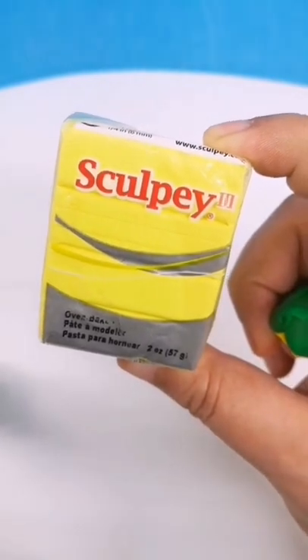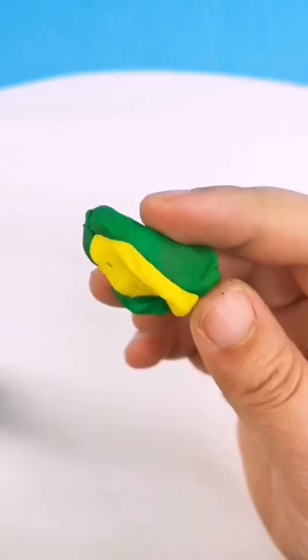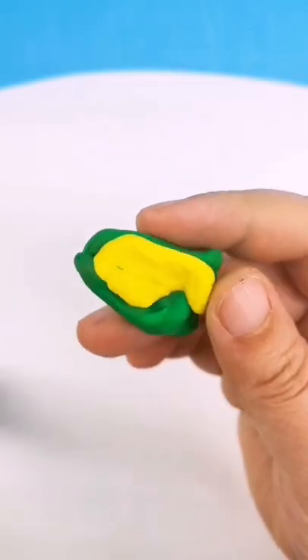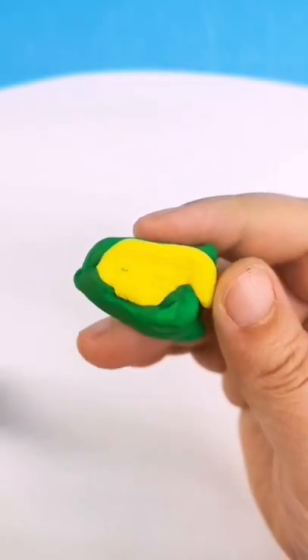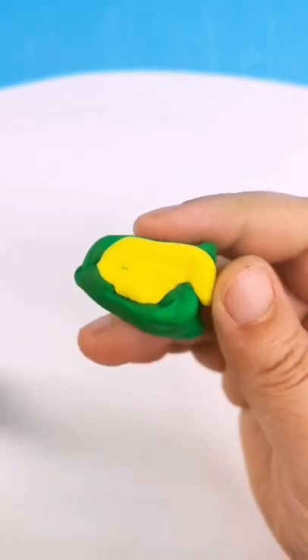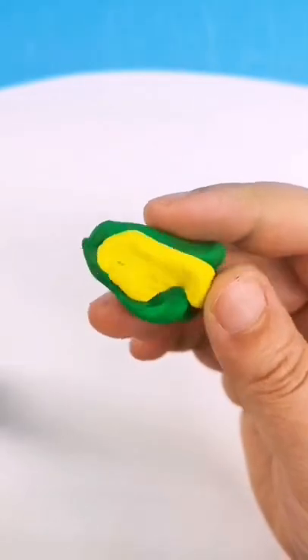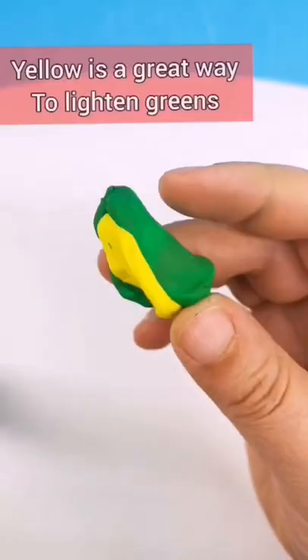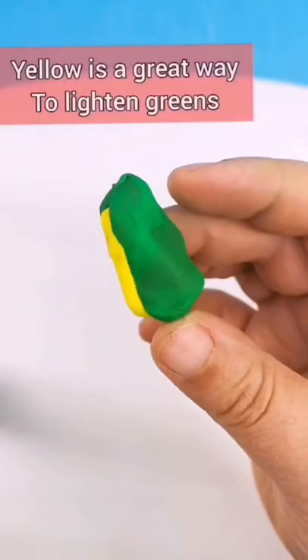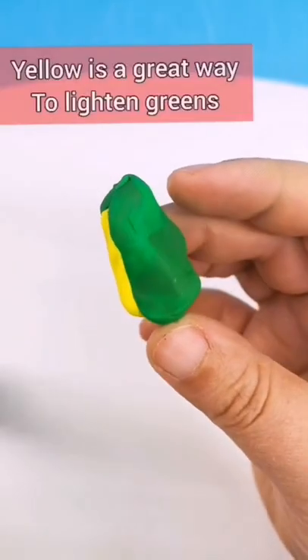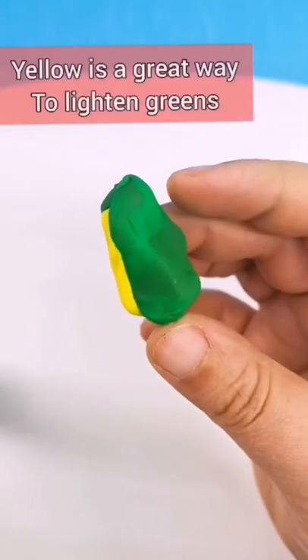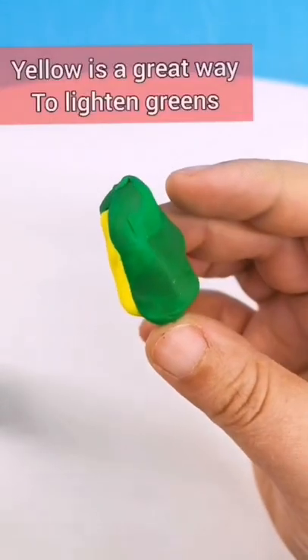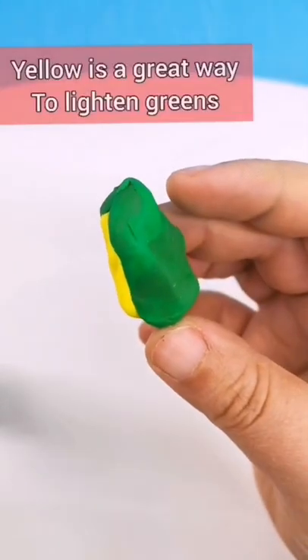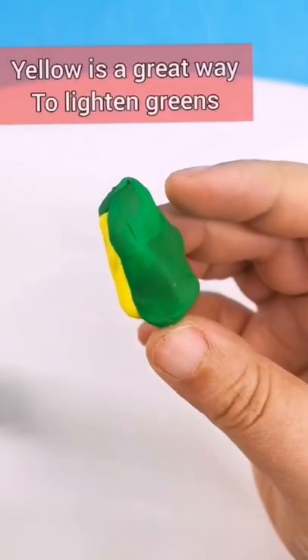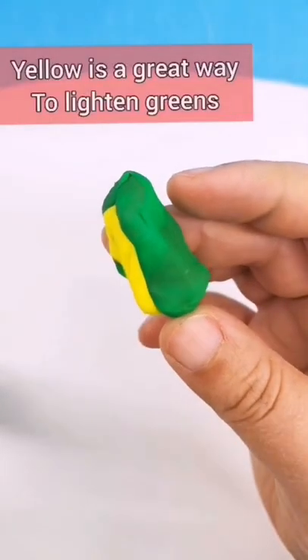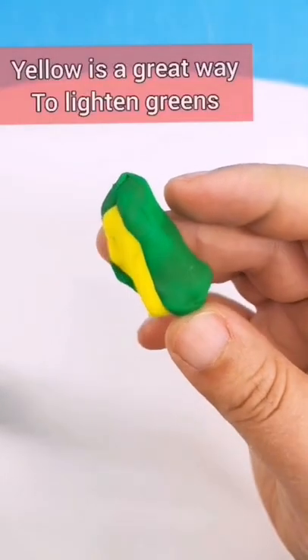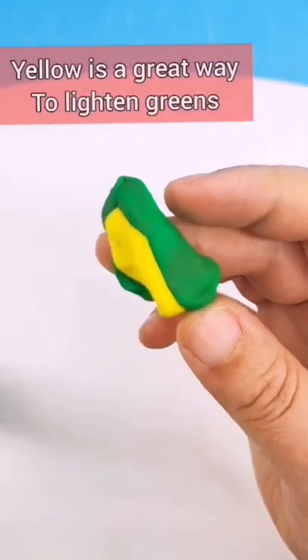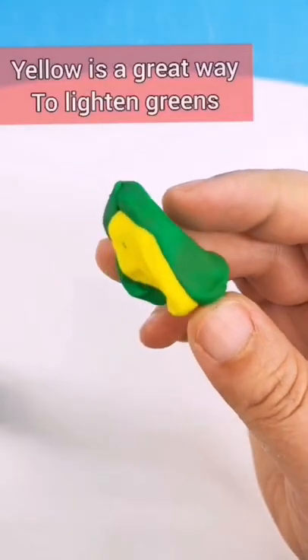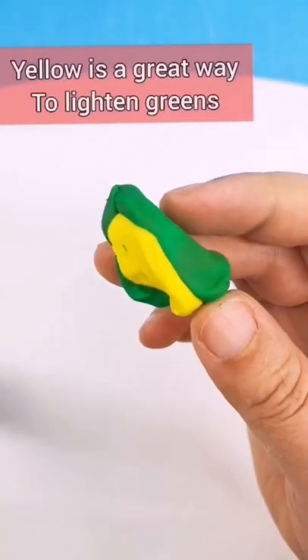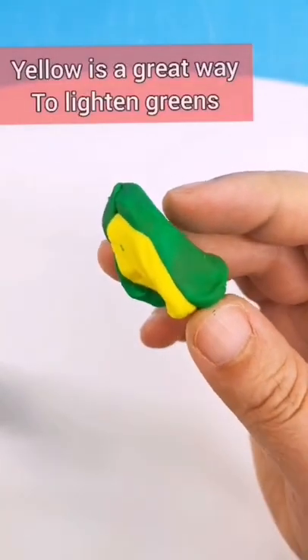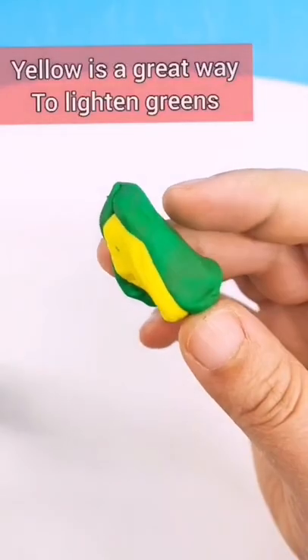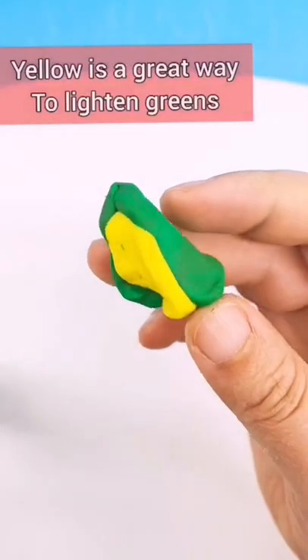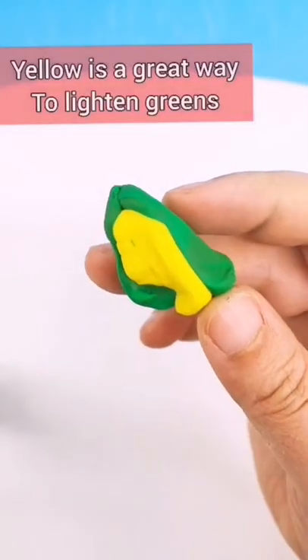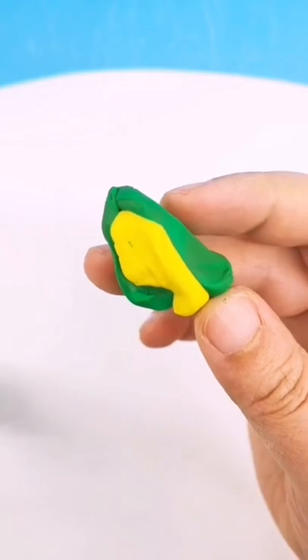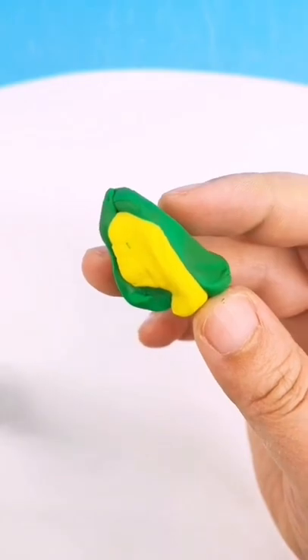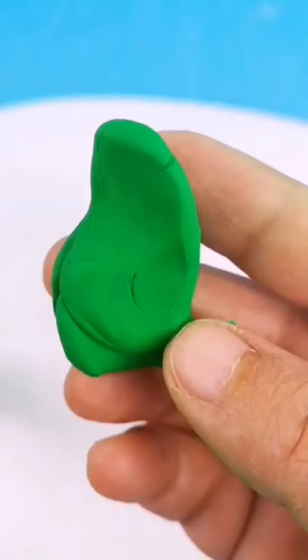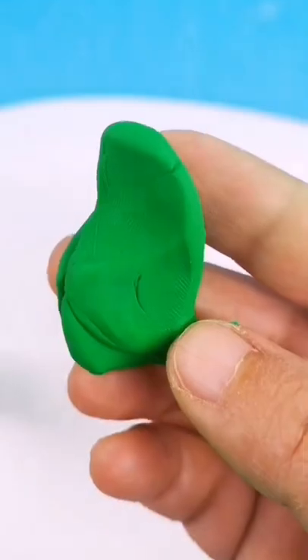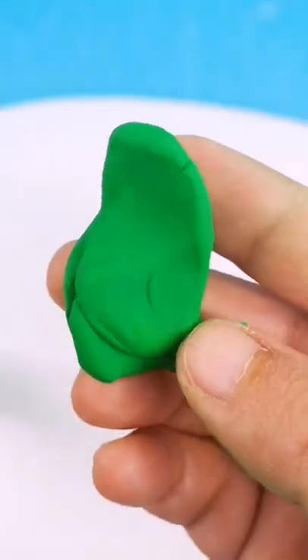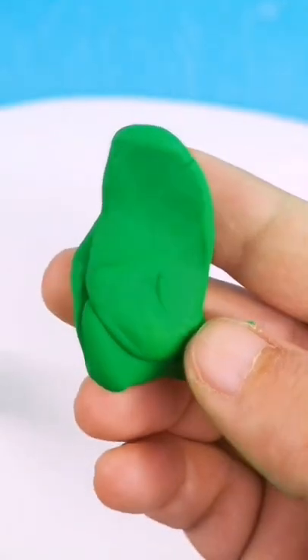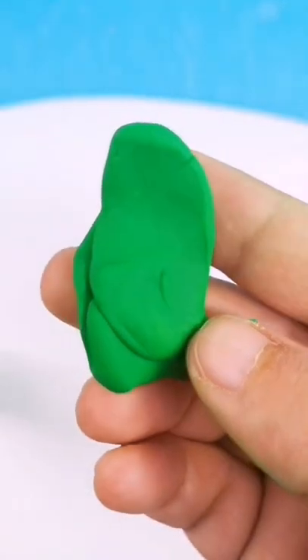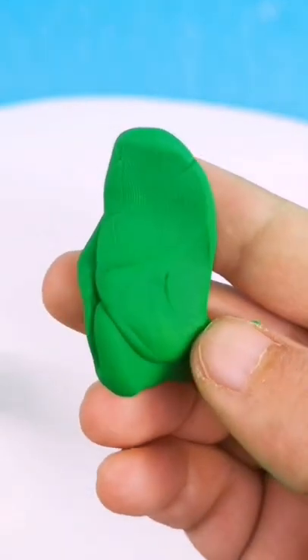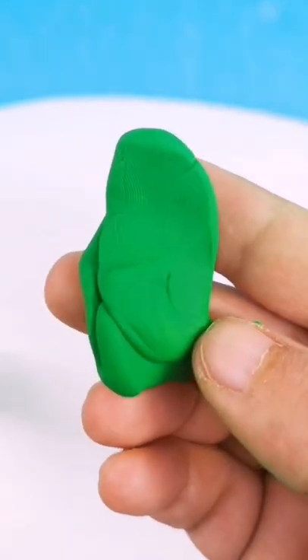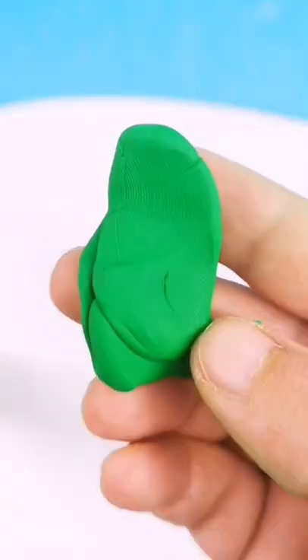First, let's decide what color we want our dragon. I want it to be a light green — yeah, I would say I like this one.